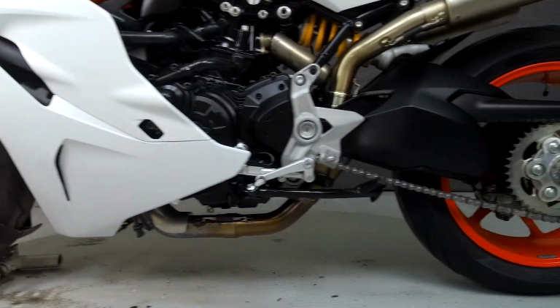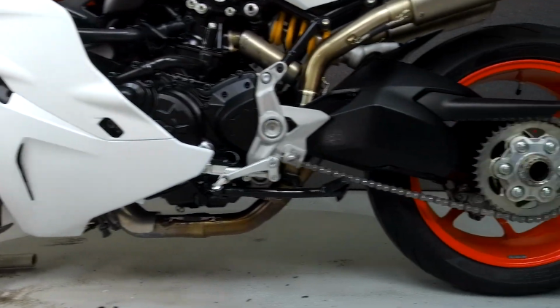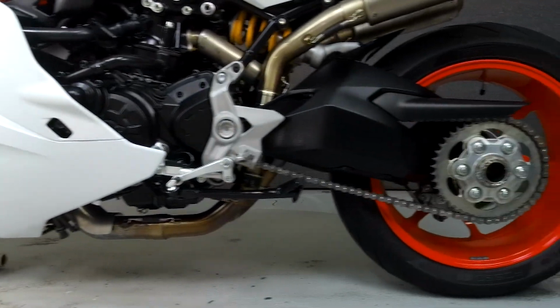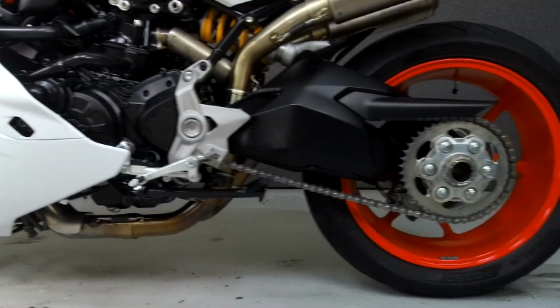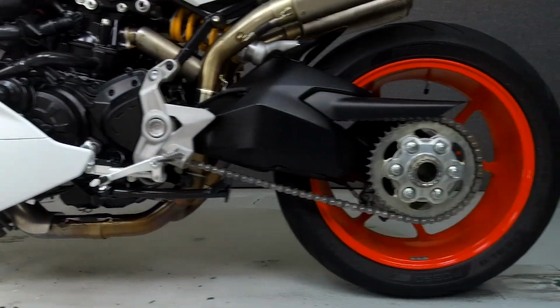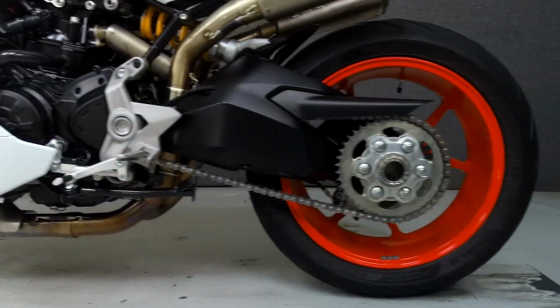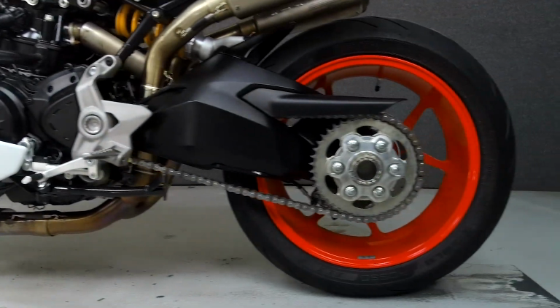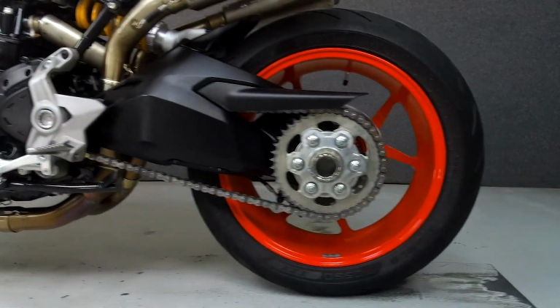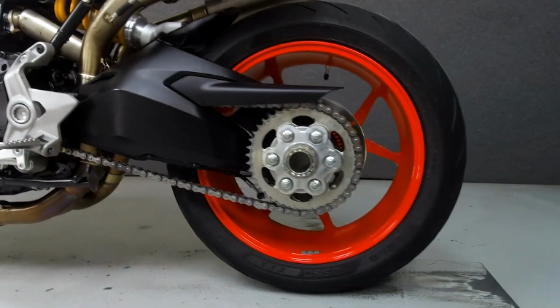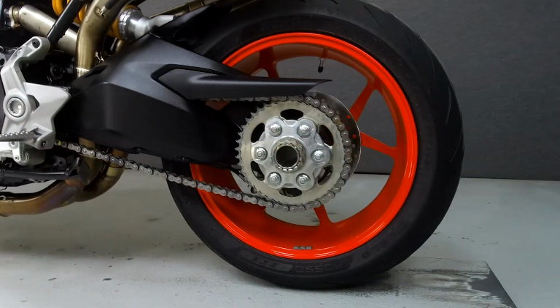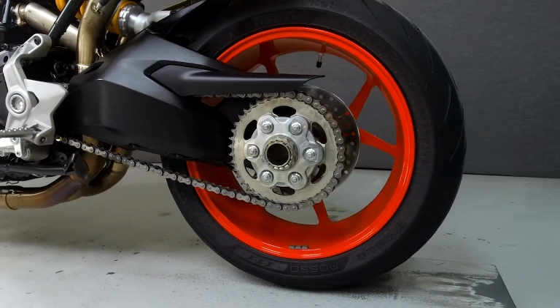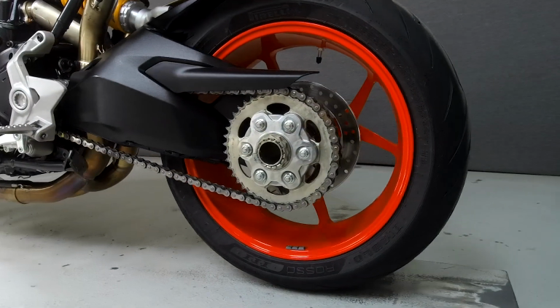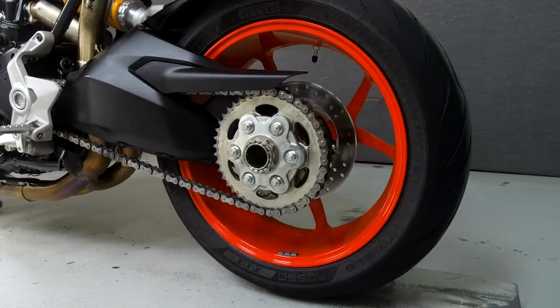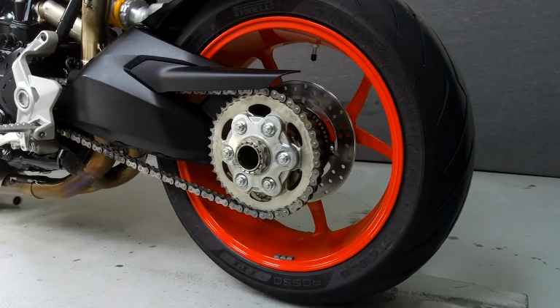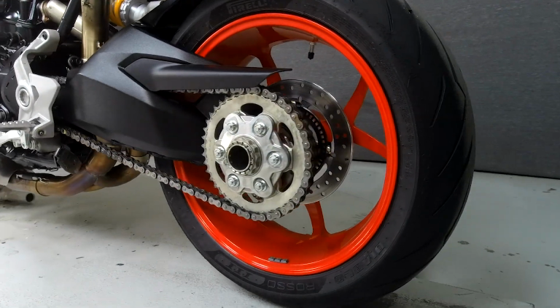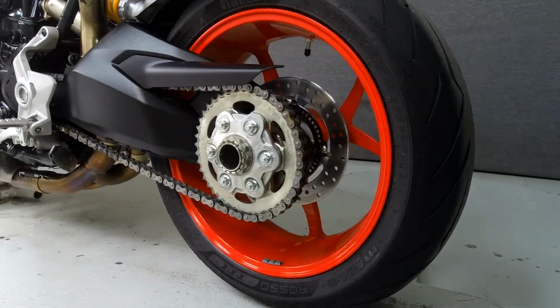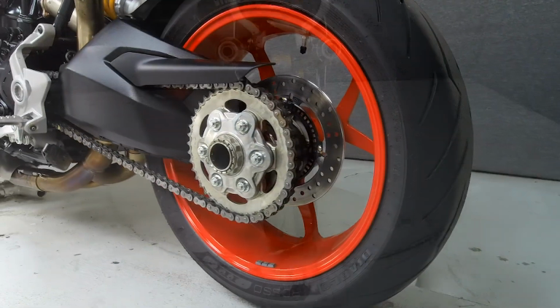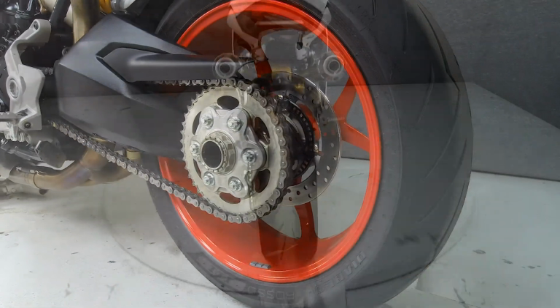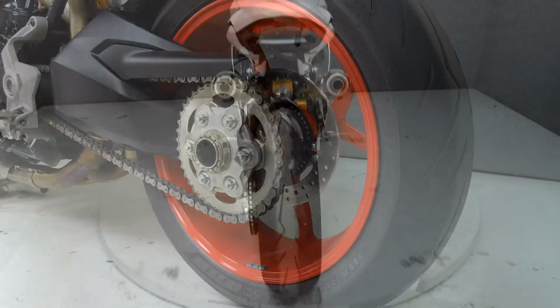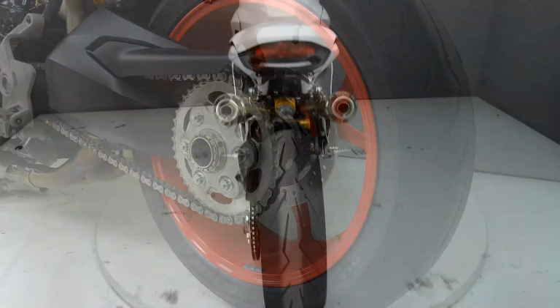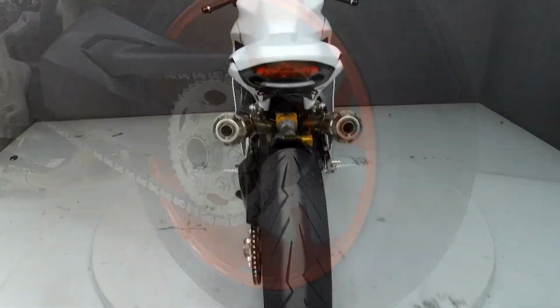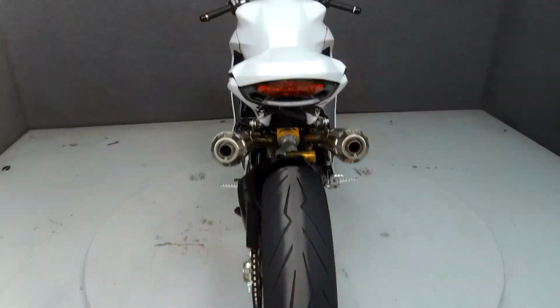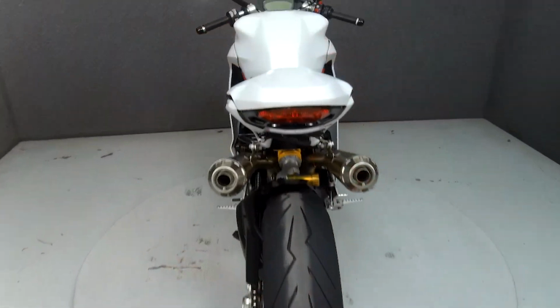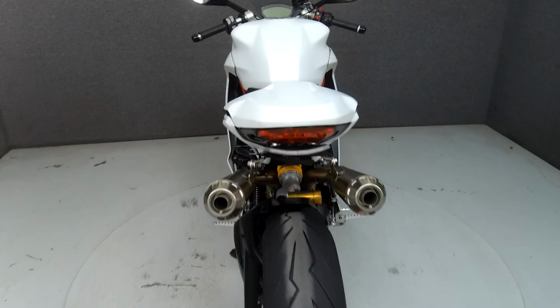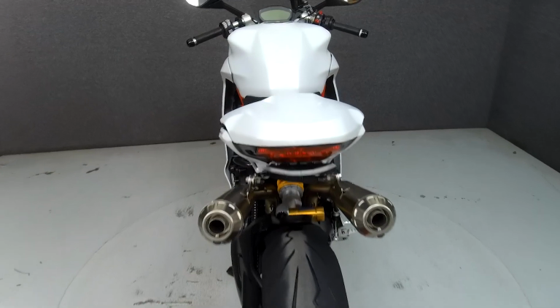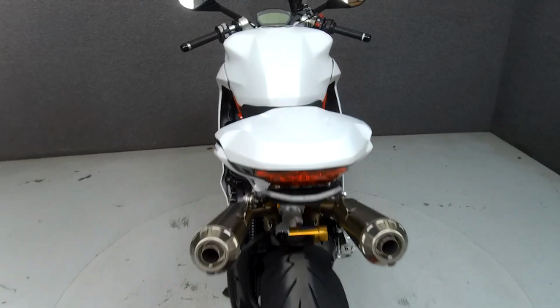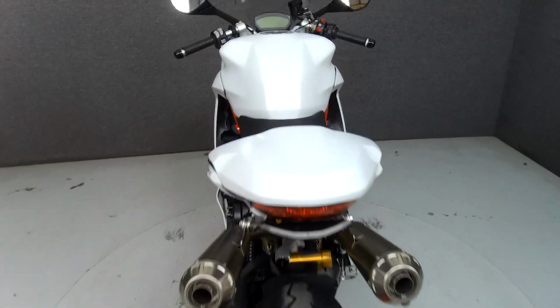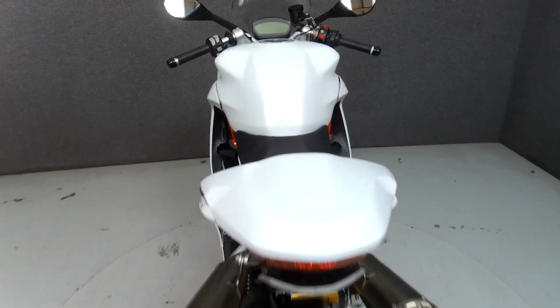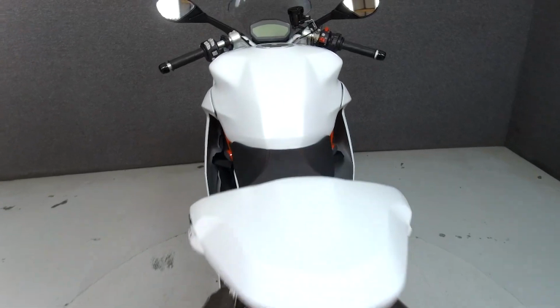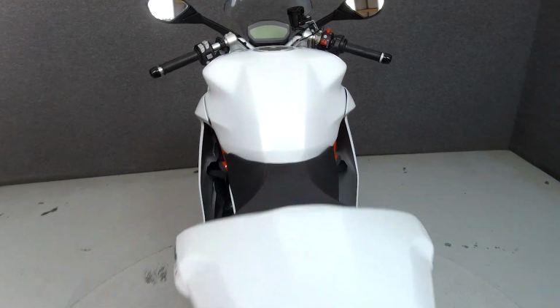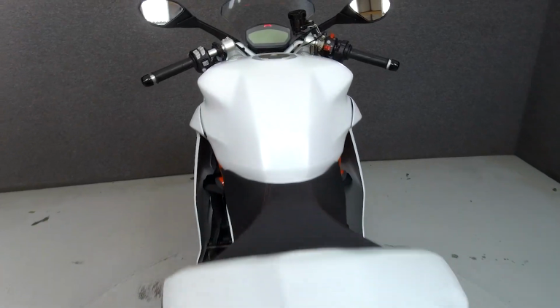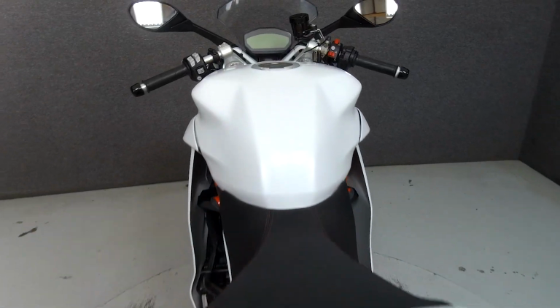It has been upgraded with a rear fender eliminator kit, rear turn signals, and an Akrapovic exhaust system.